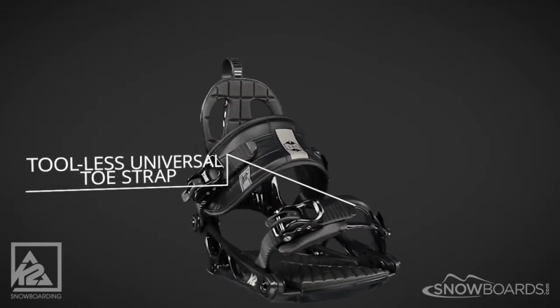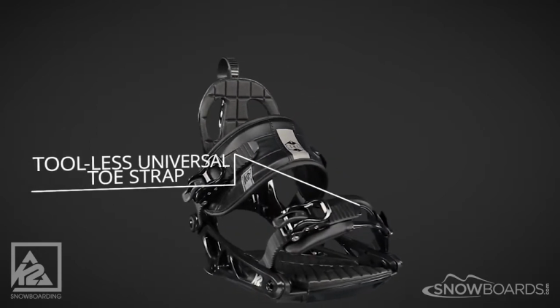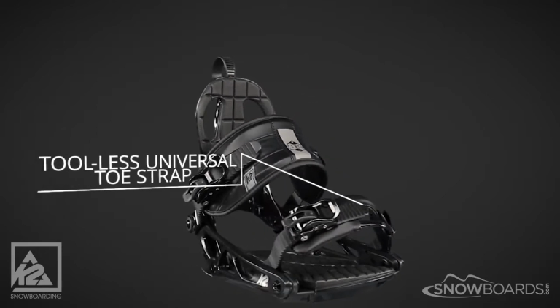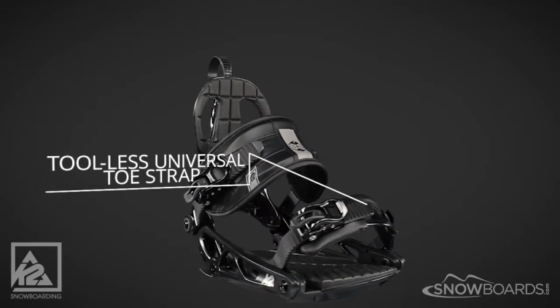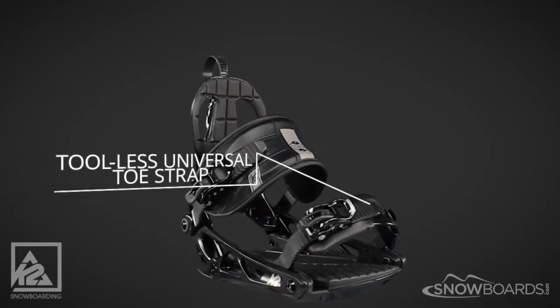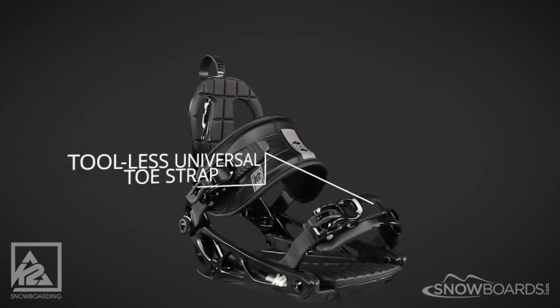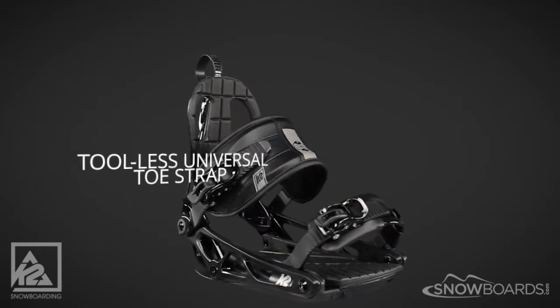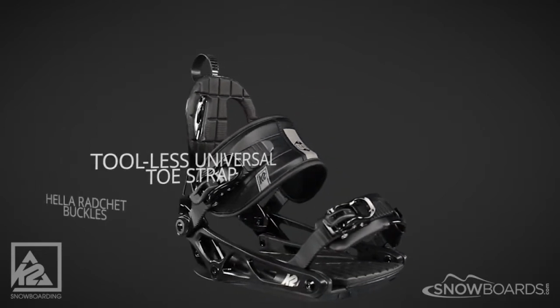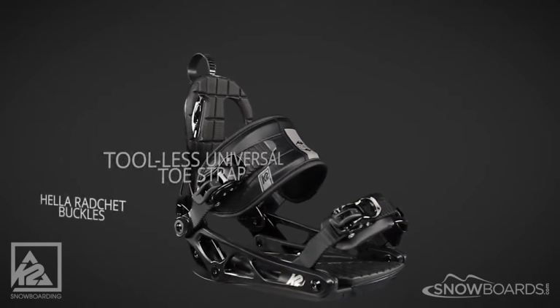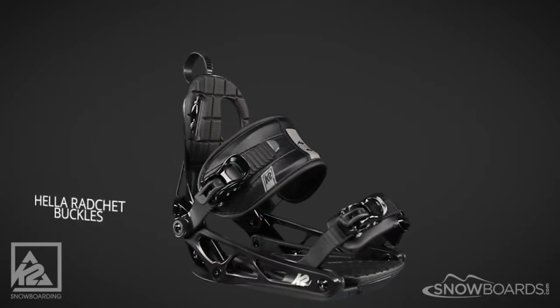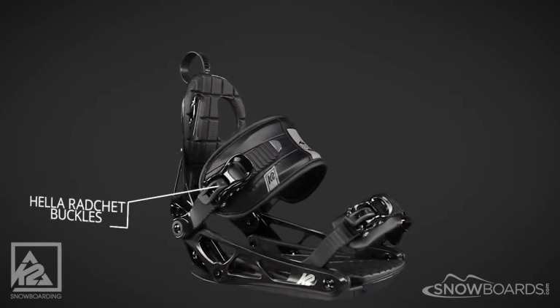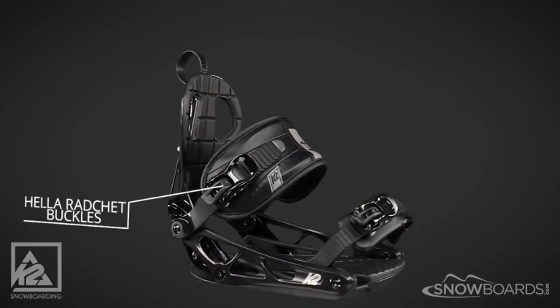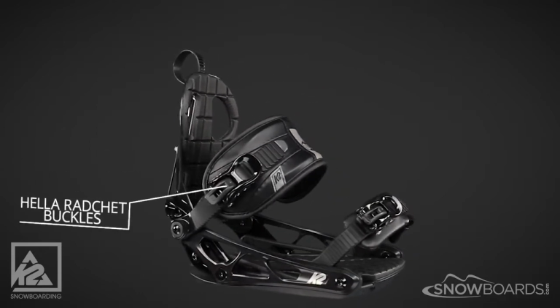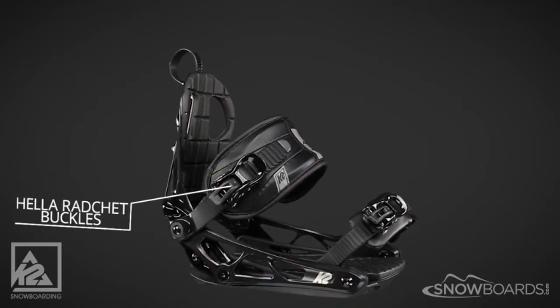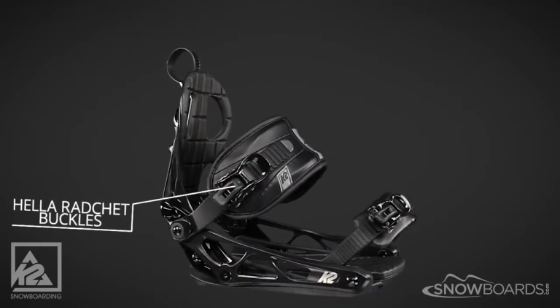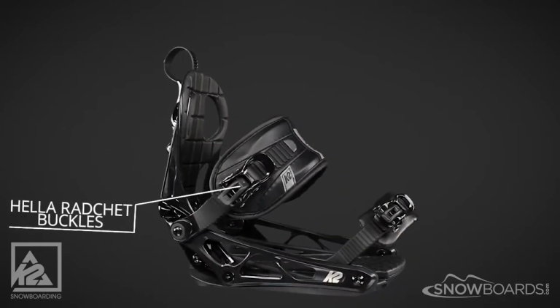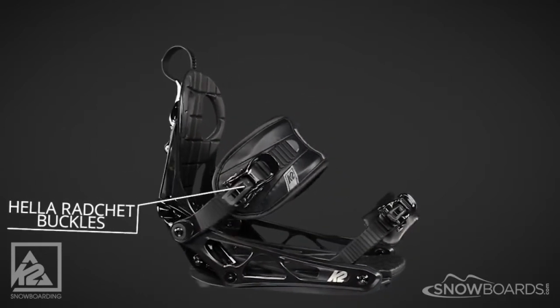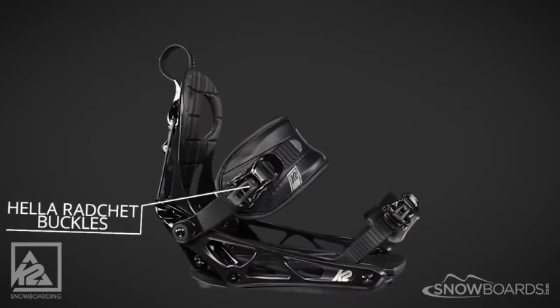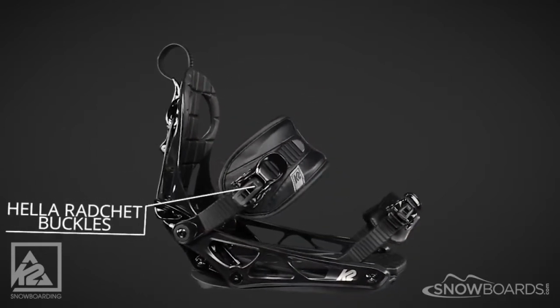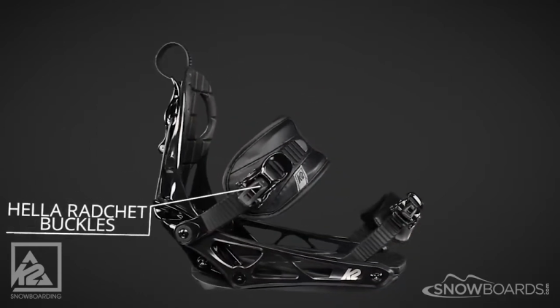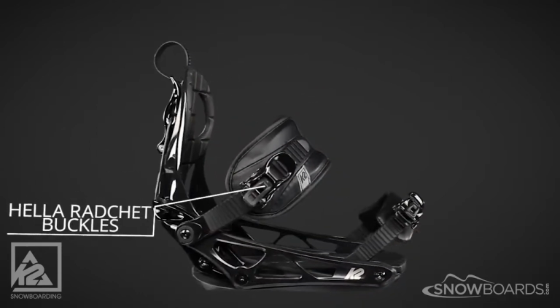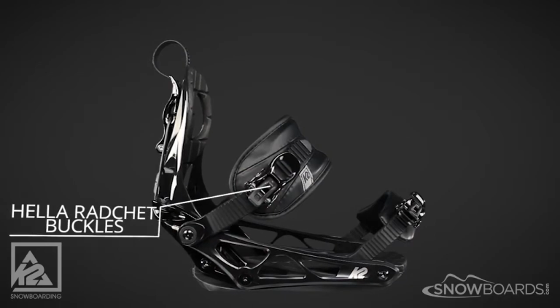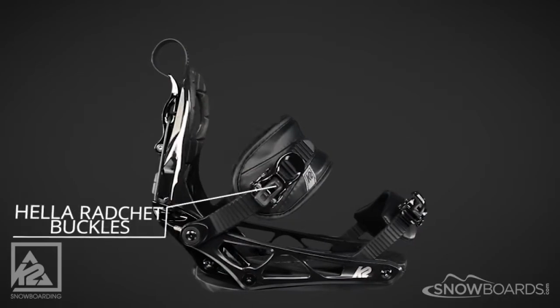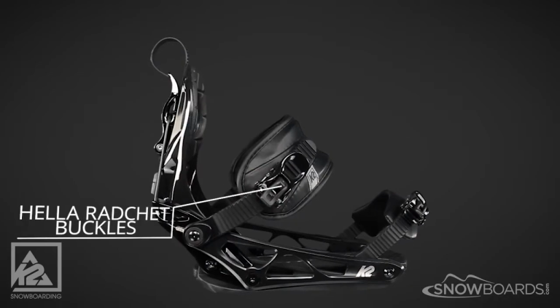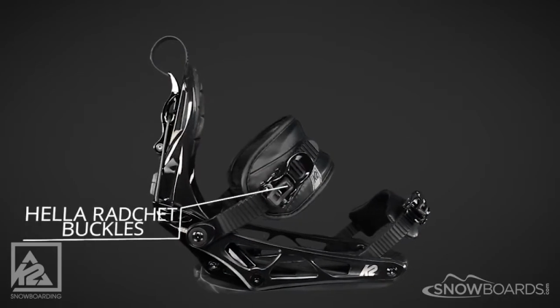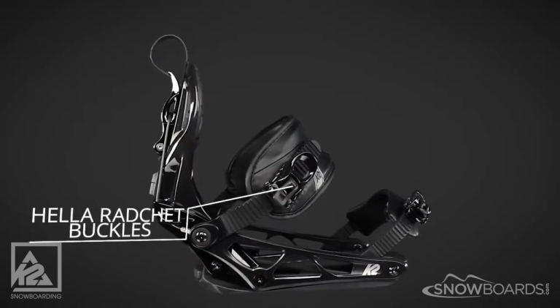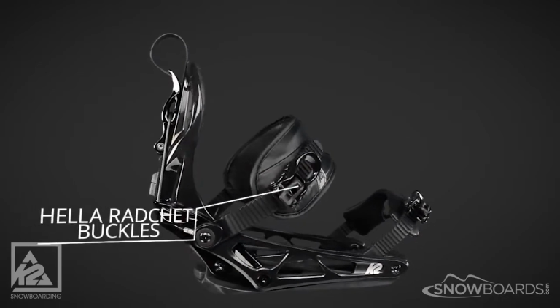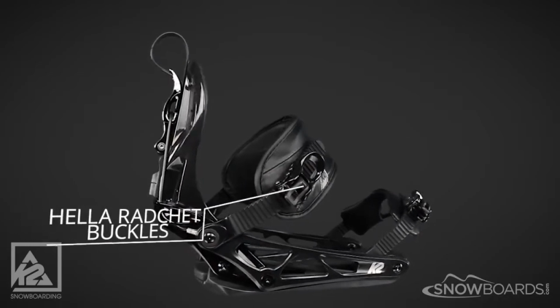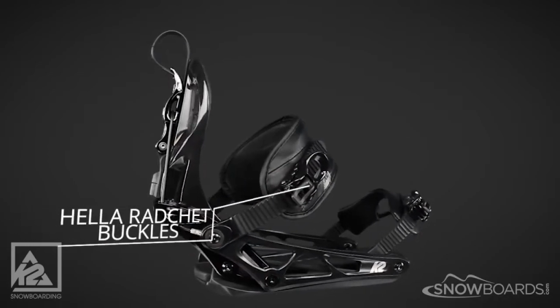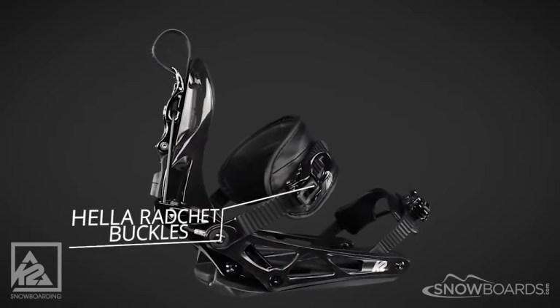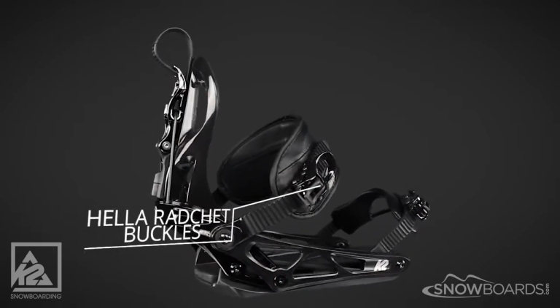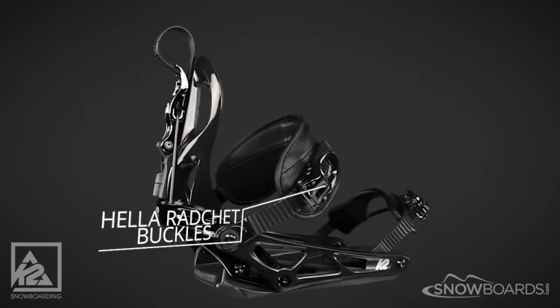Its heel straps will allow you to customize your fit while staying put all day long.